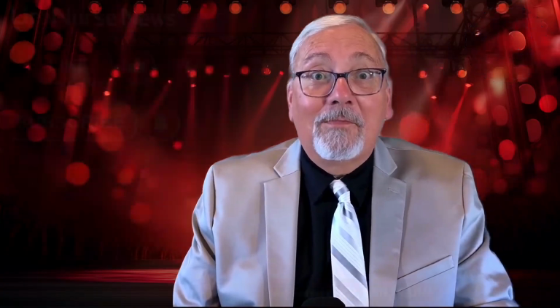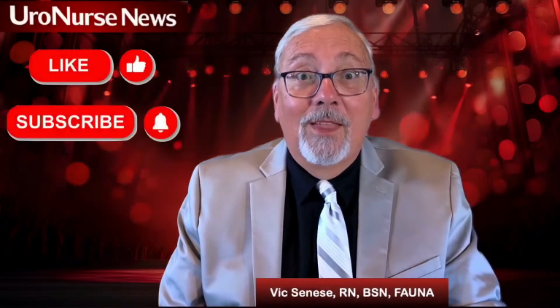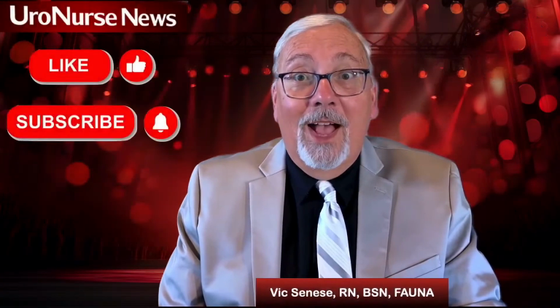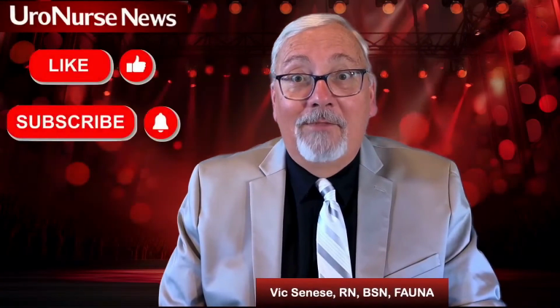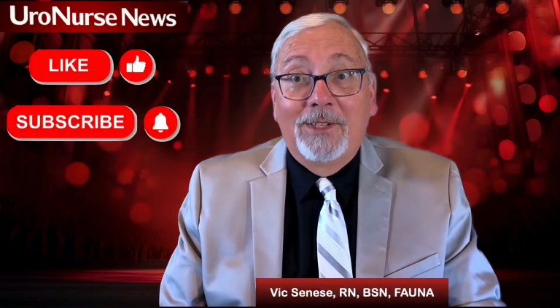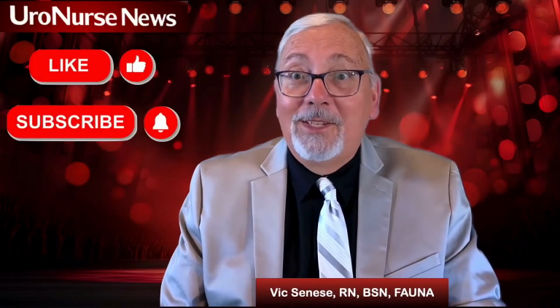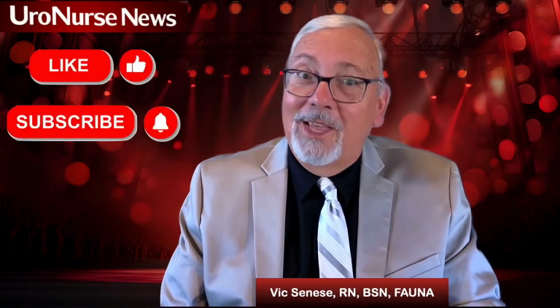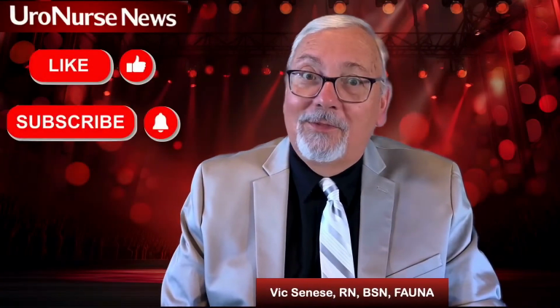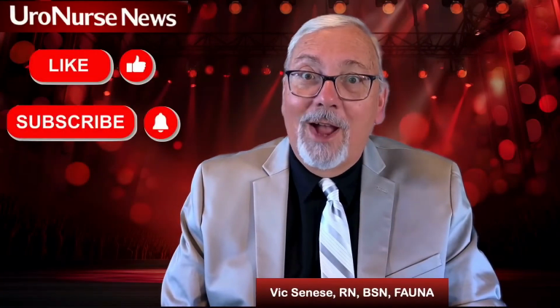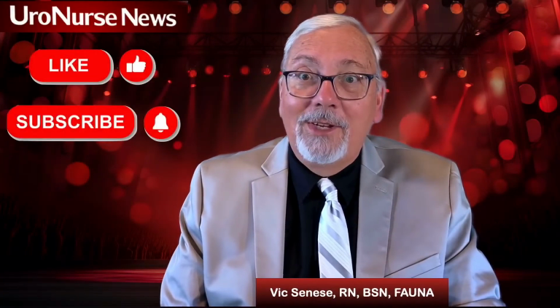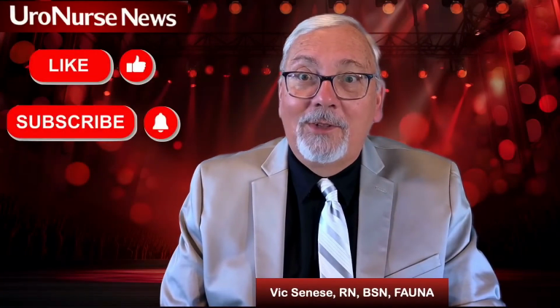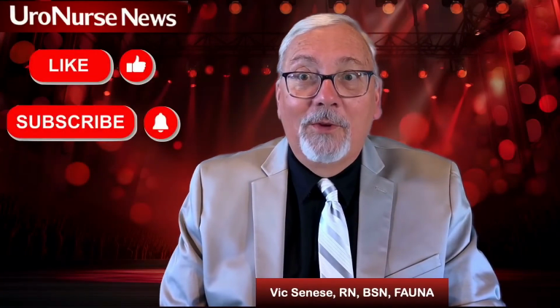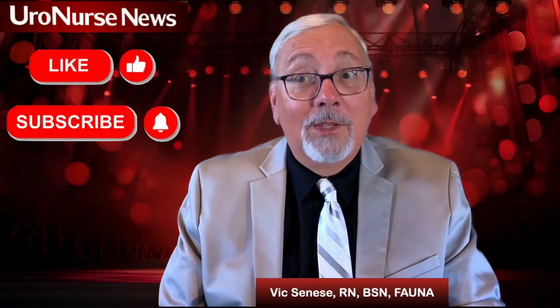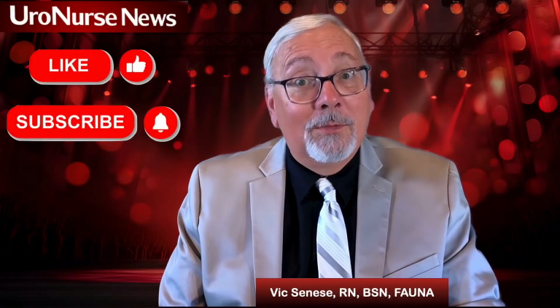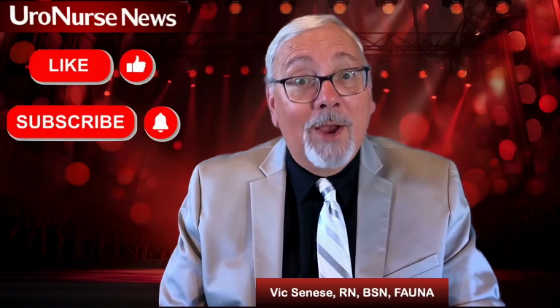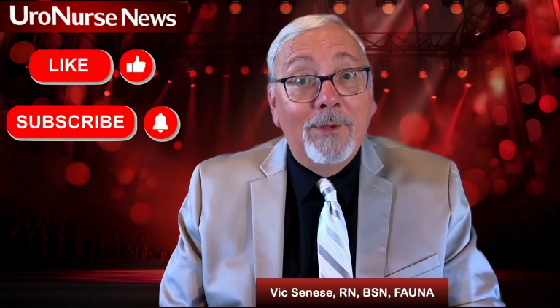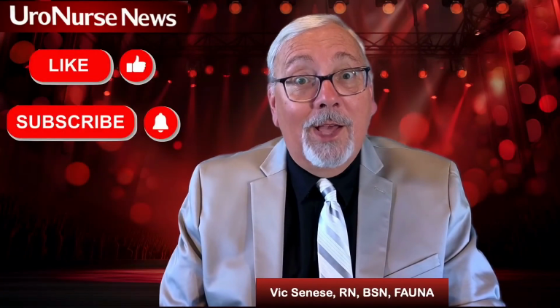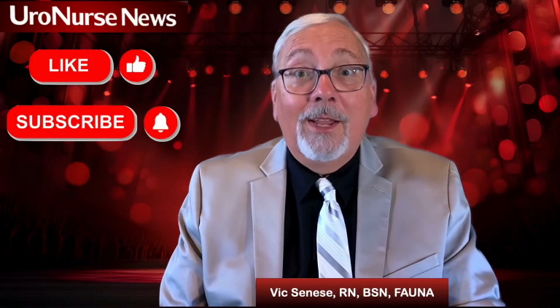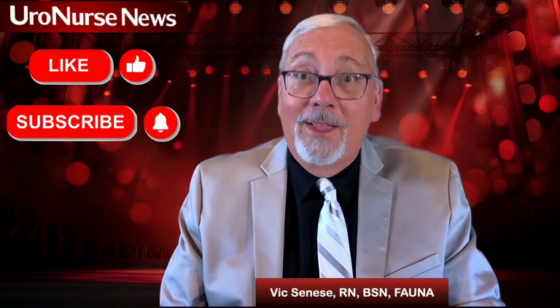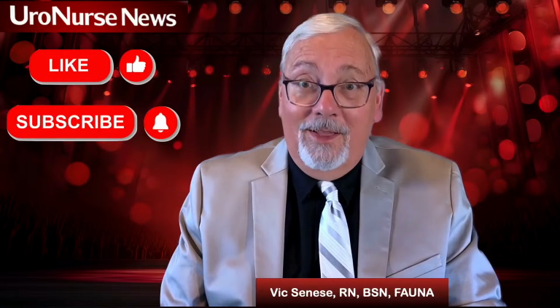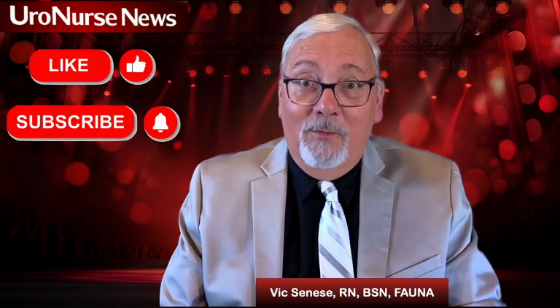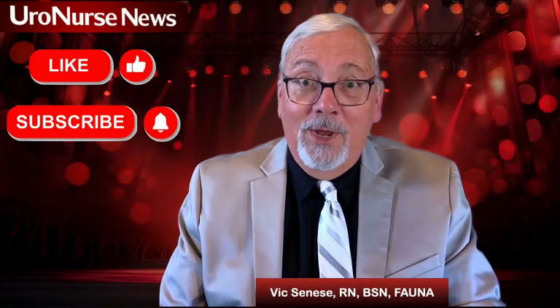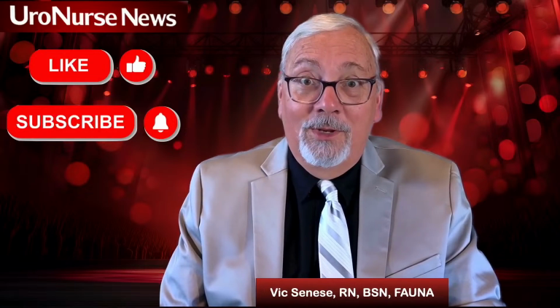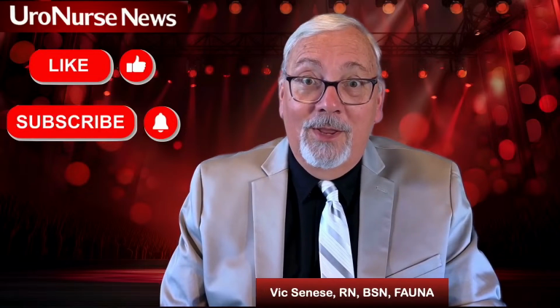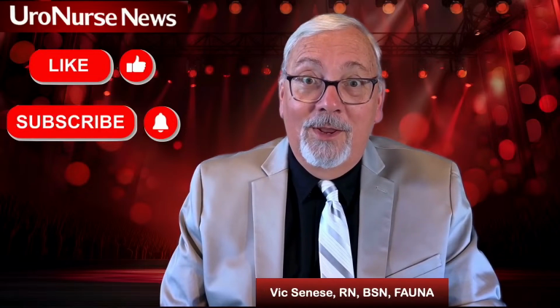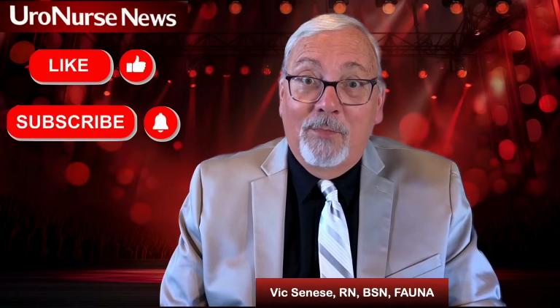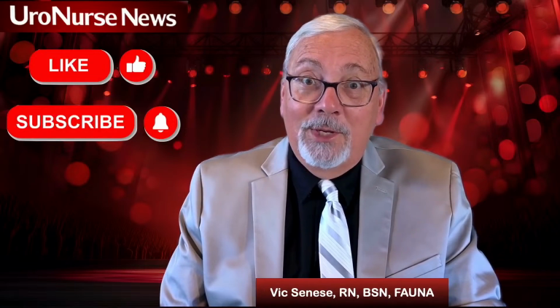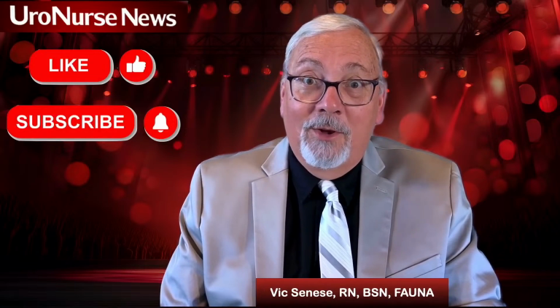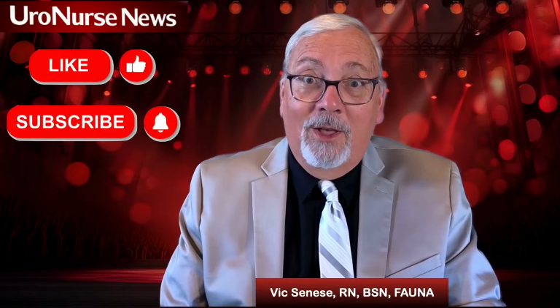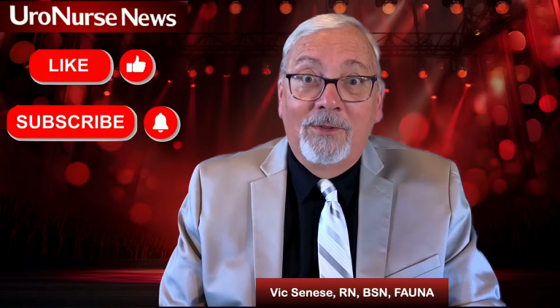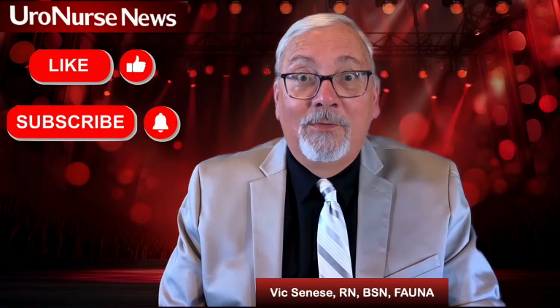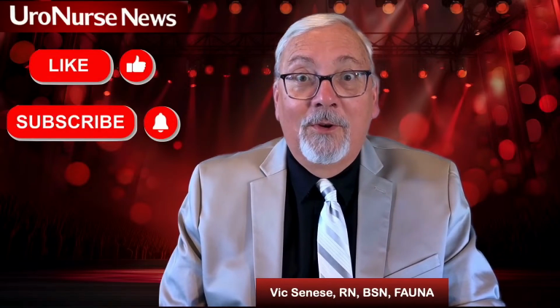I'm Vic Sinise. Thanks for watching. Don't forget to subscribe and like. We appreciate all you do for us.